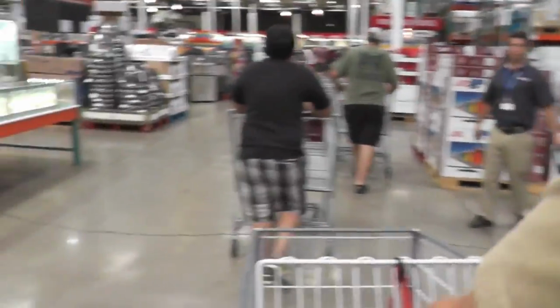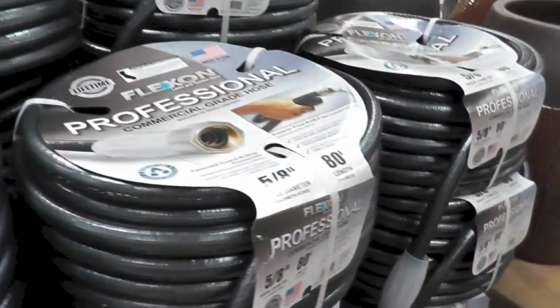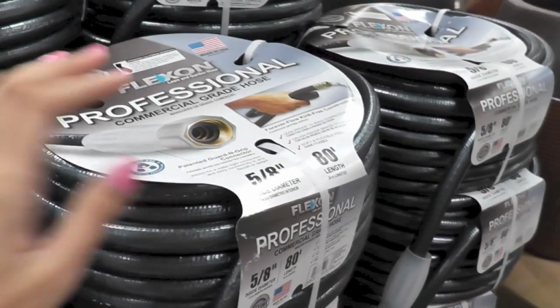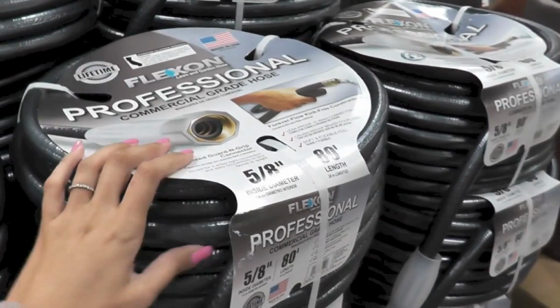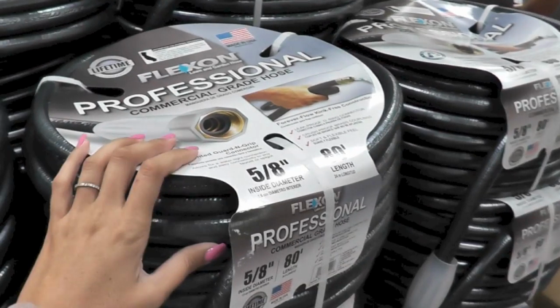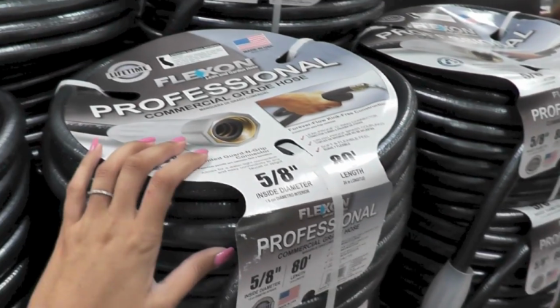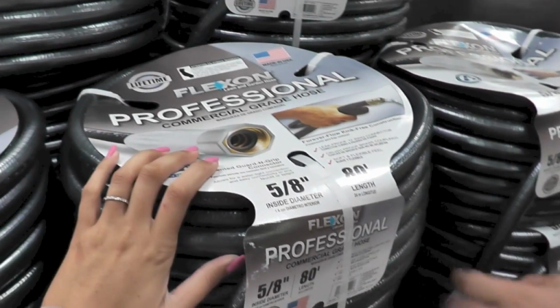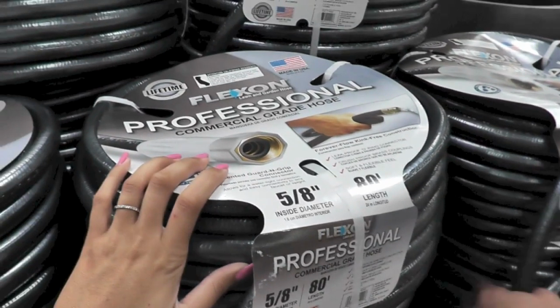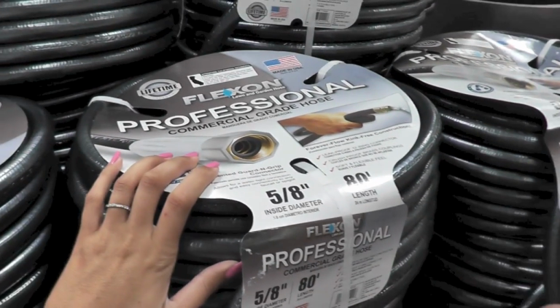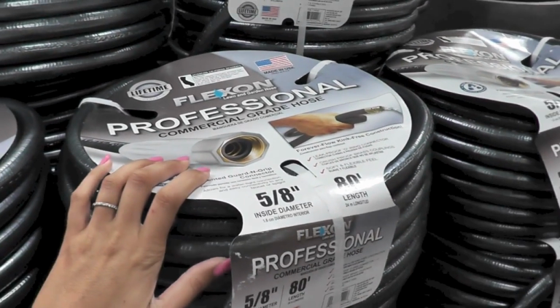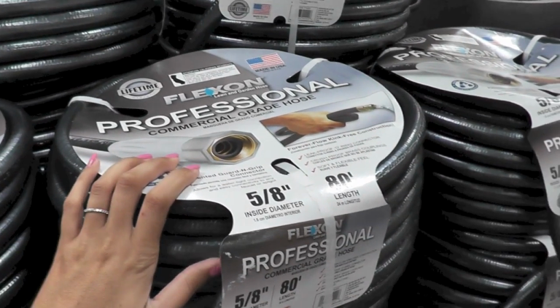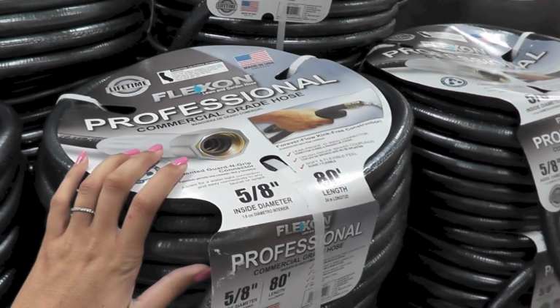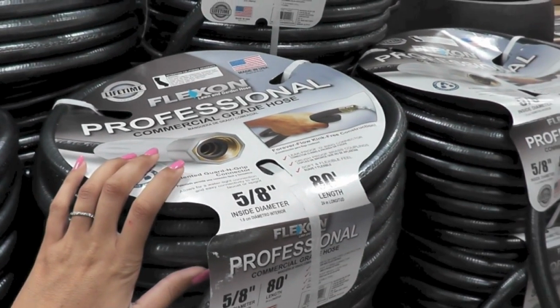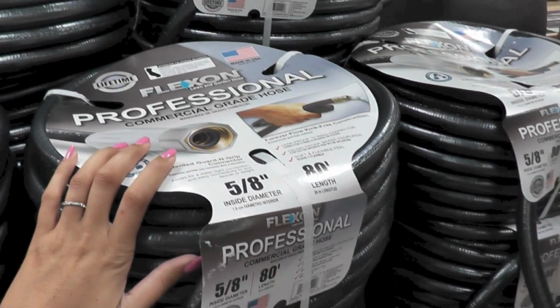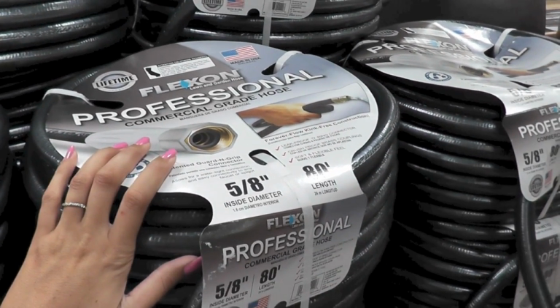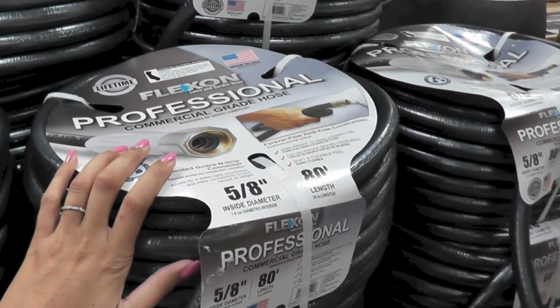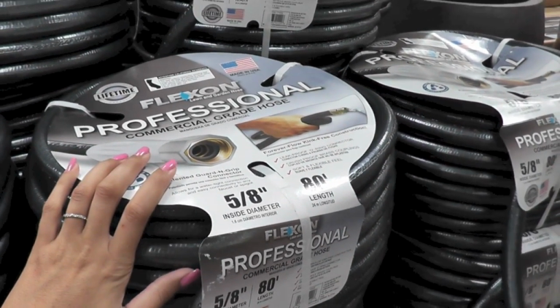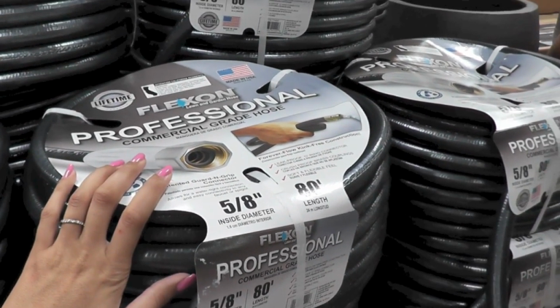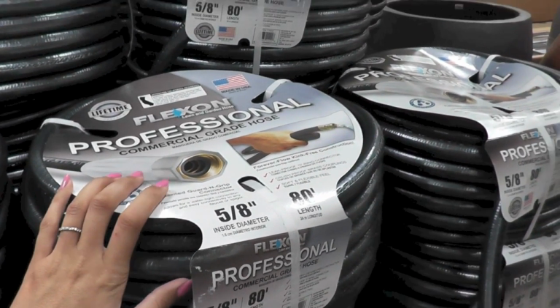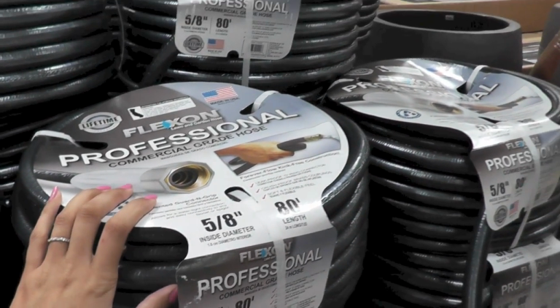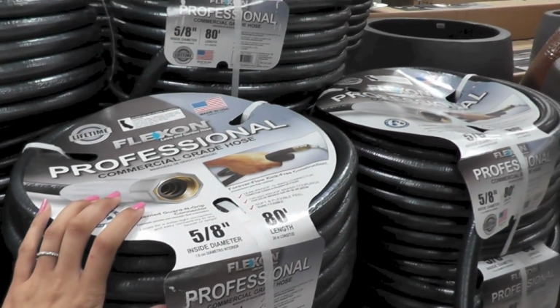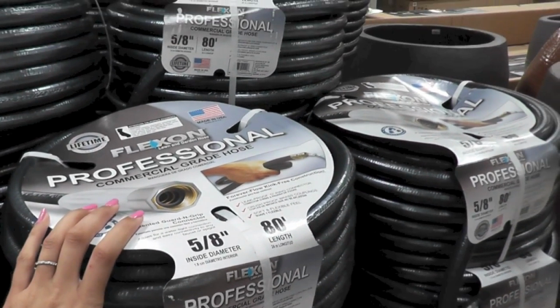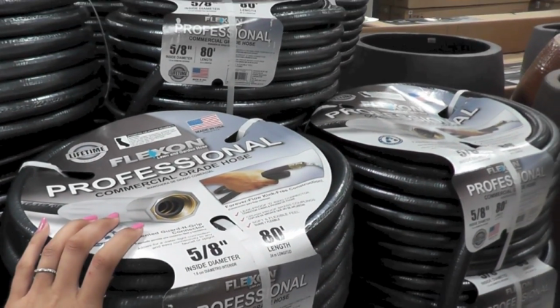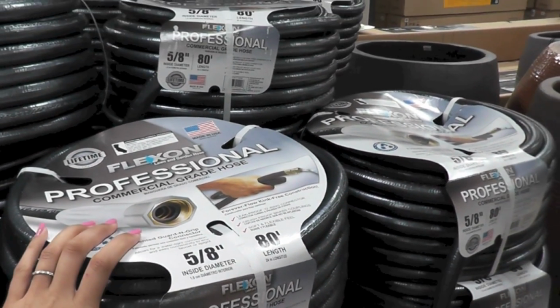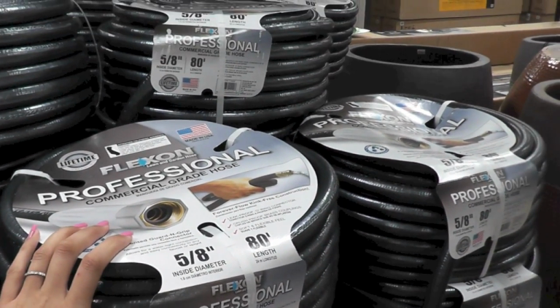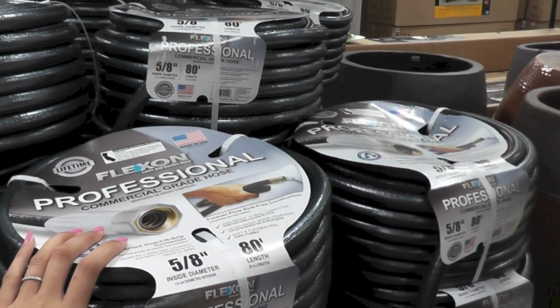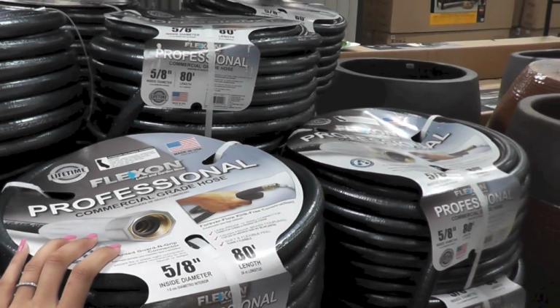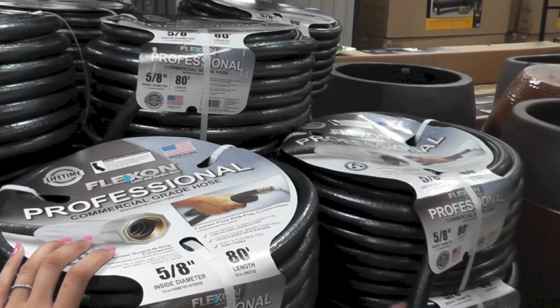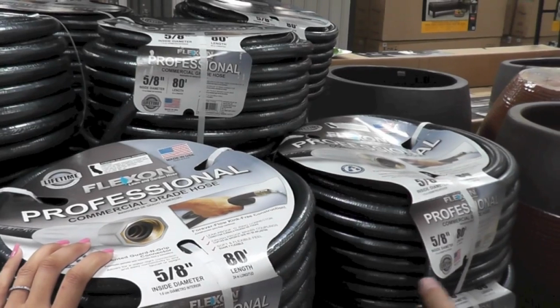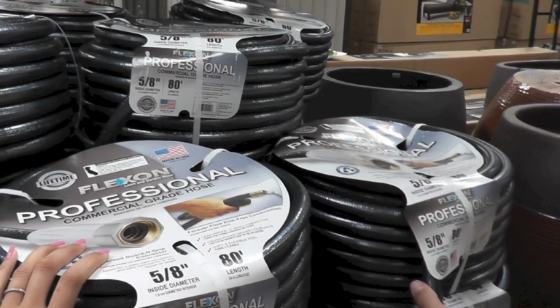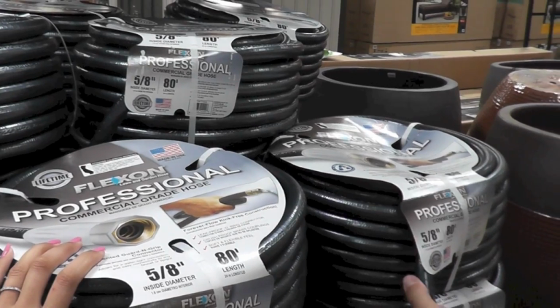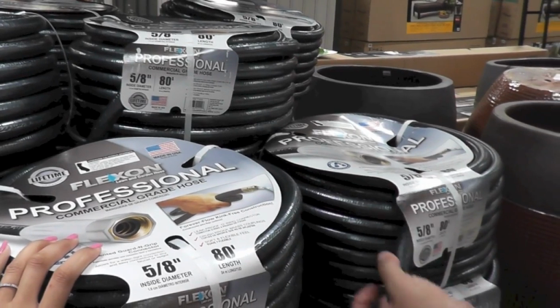I really do need a hose because now I'm up to like 15 times of having to refill my little watering can.